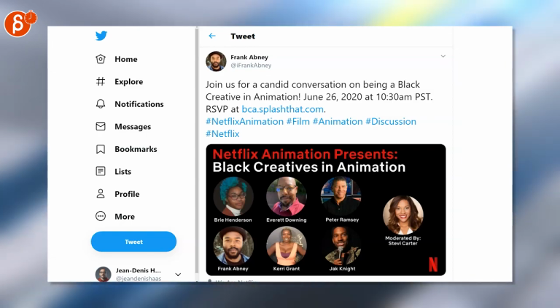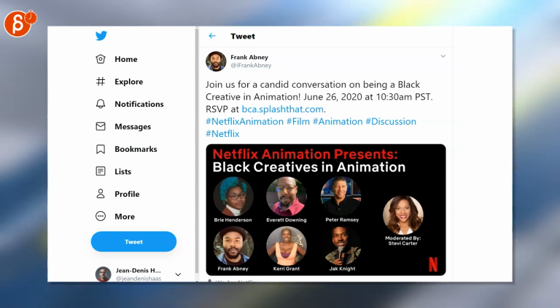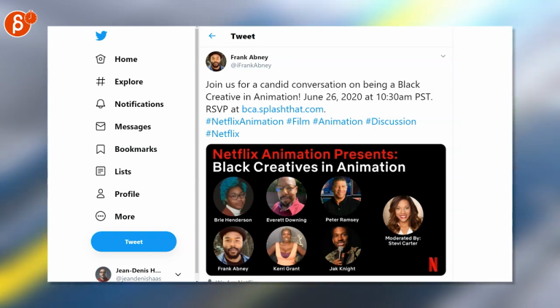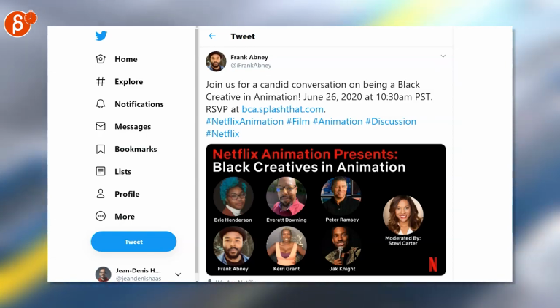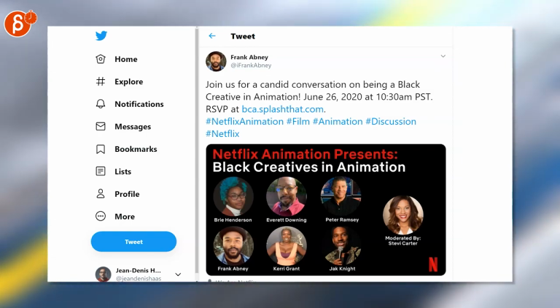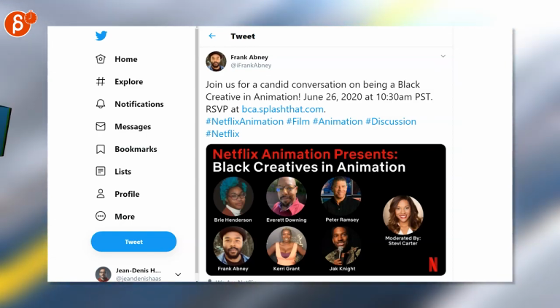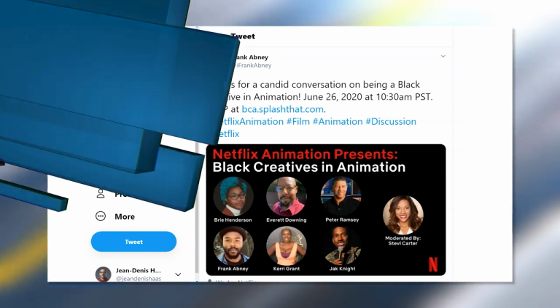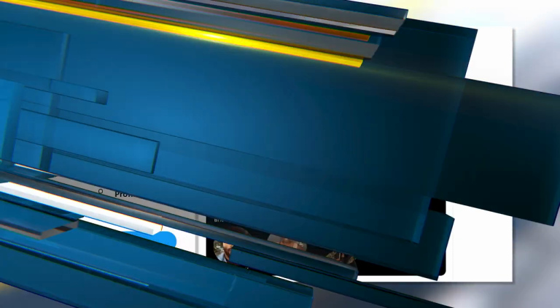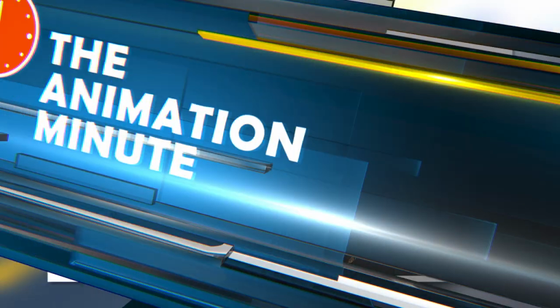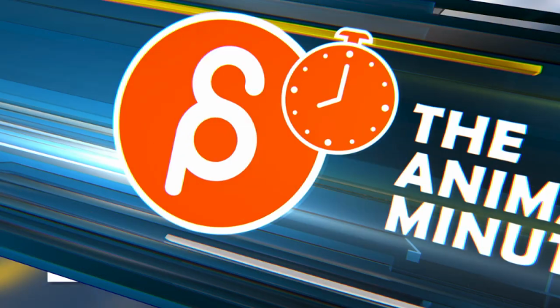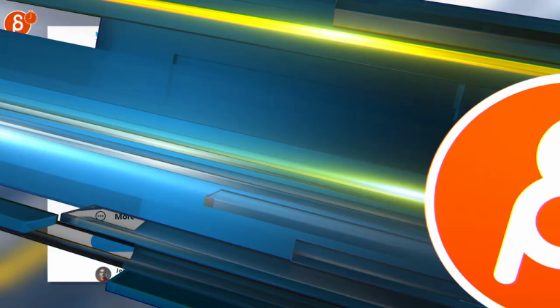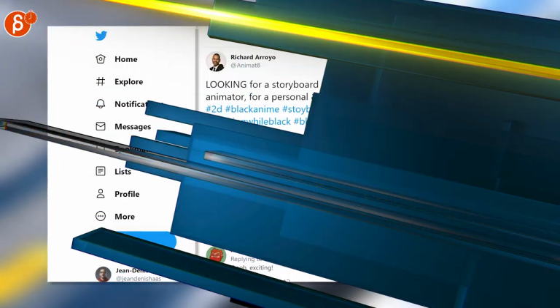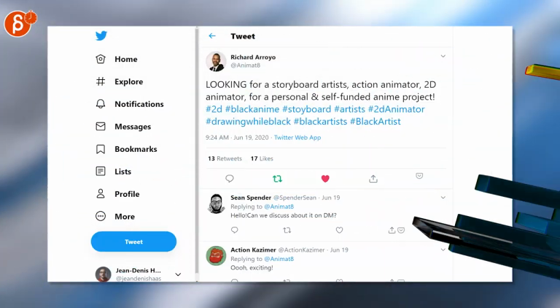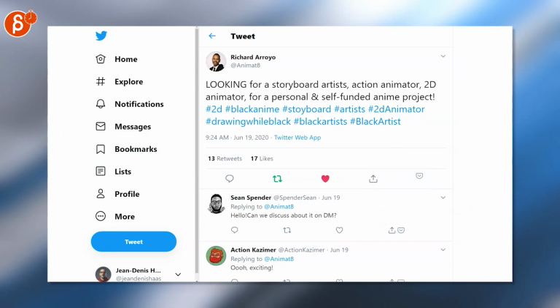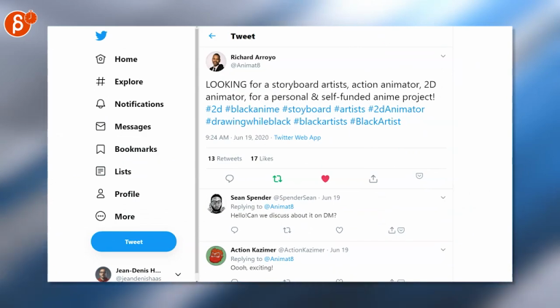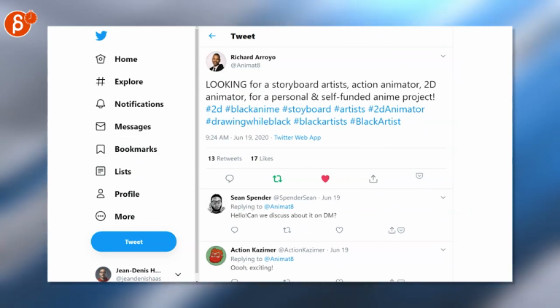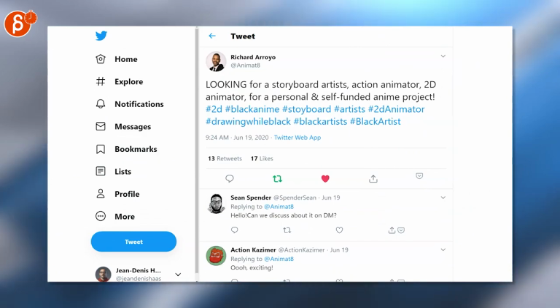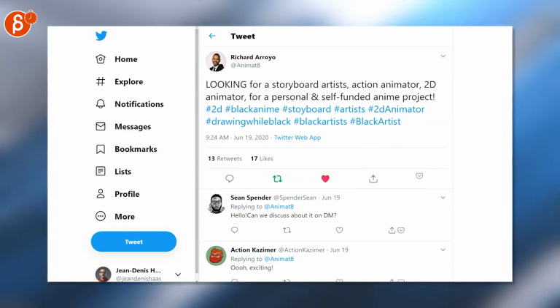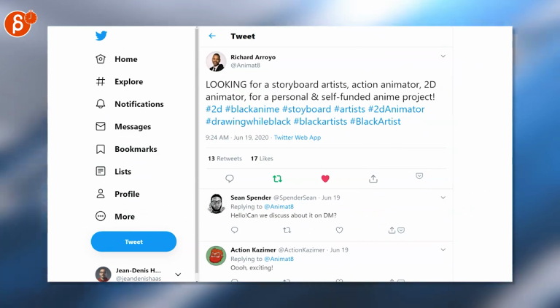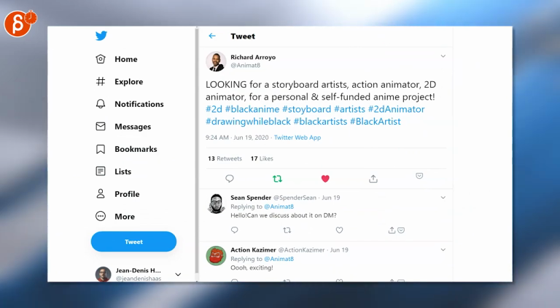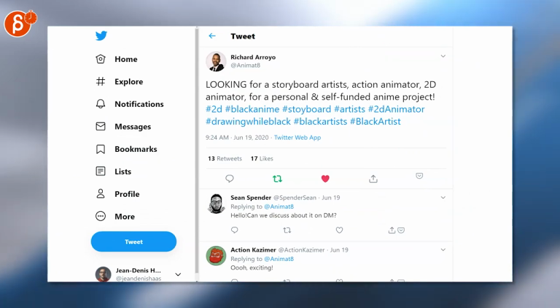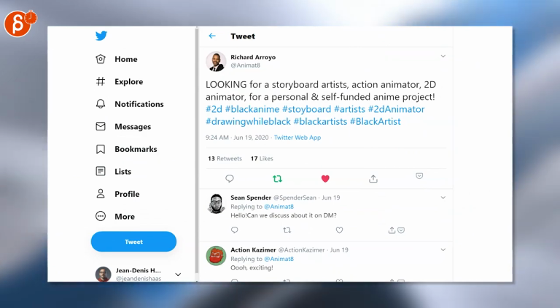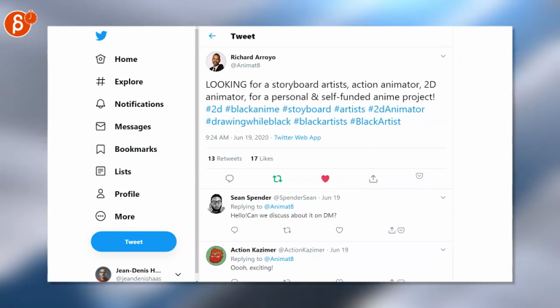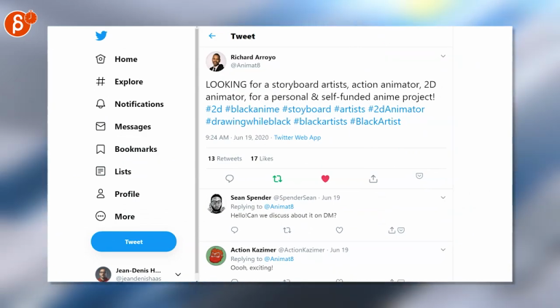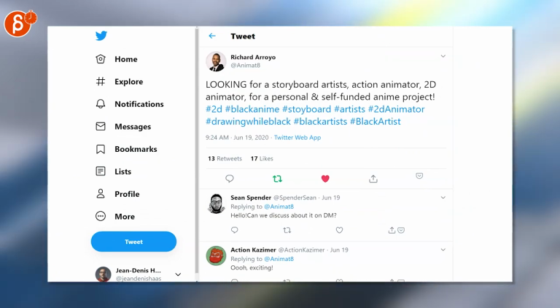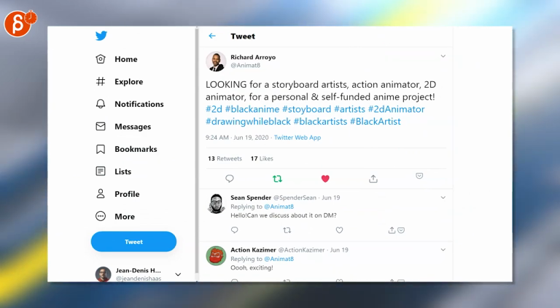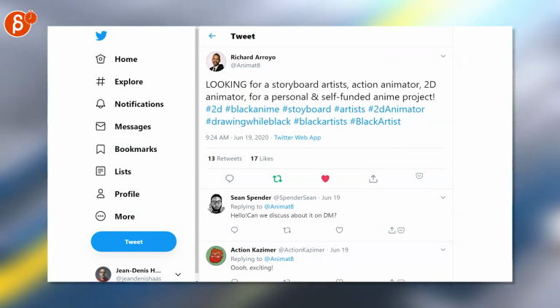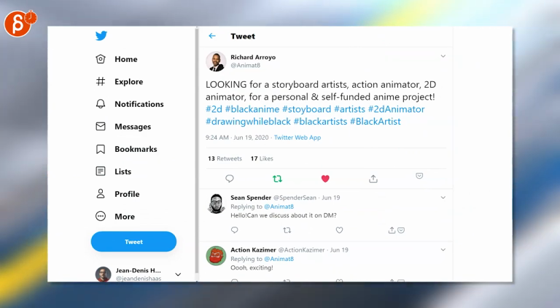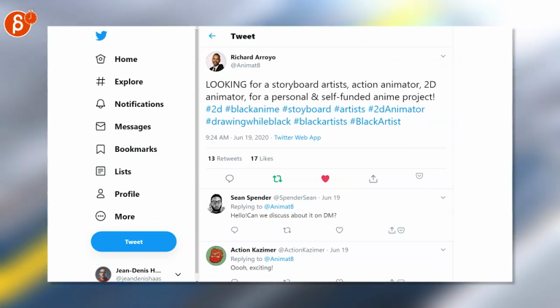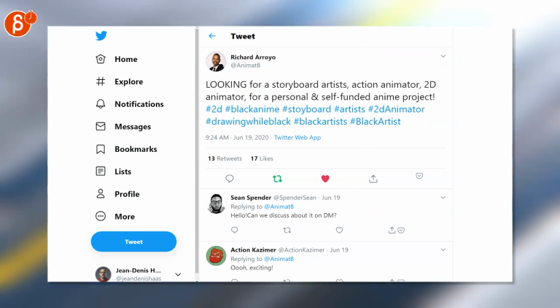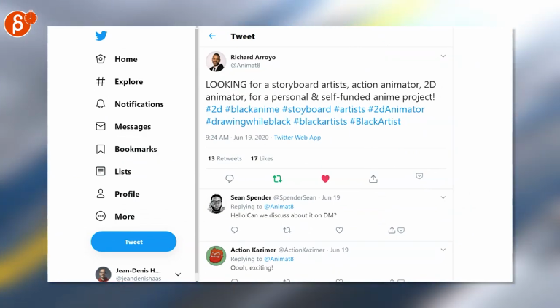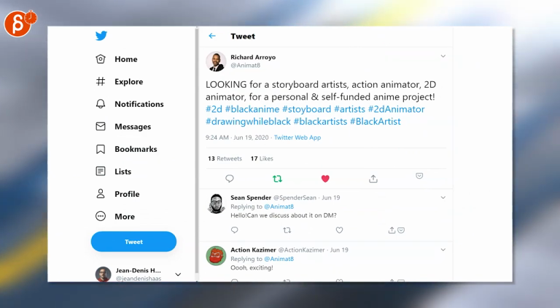They posted a very interesting Netflix Animation Presents: Black Creators in Animation post, so go check out that link — it's on June 26th.